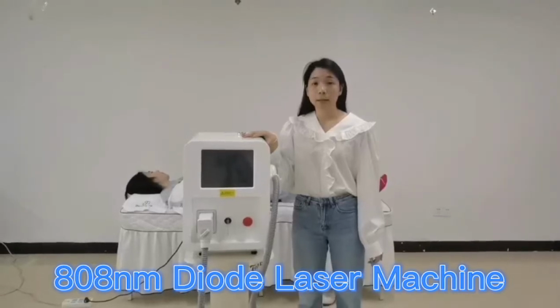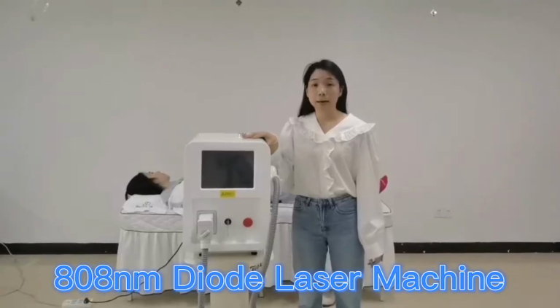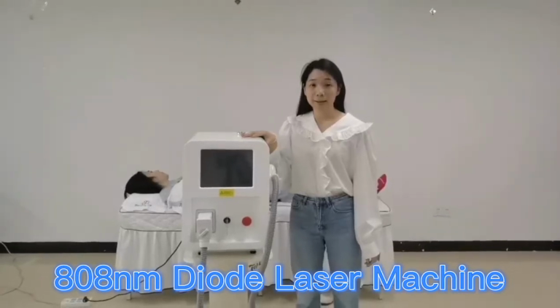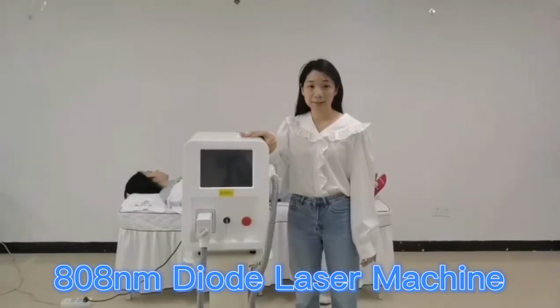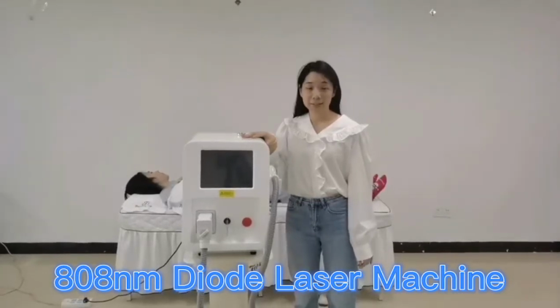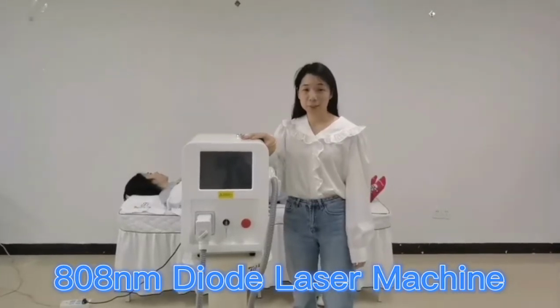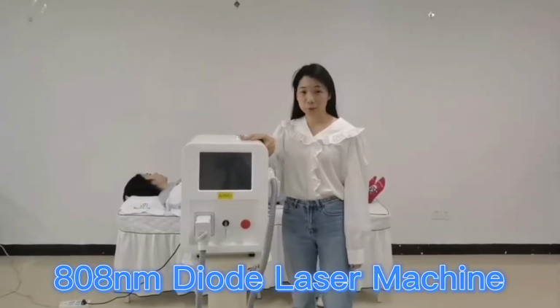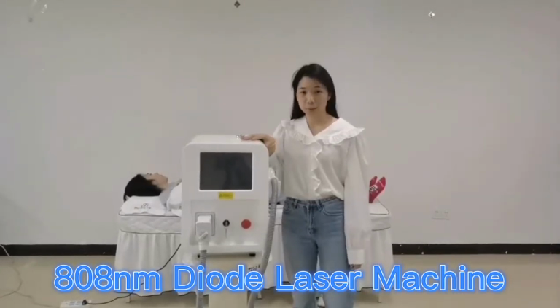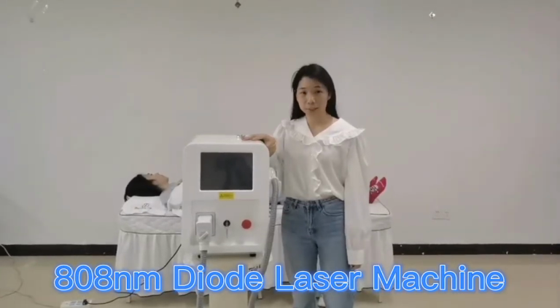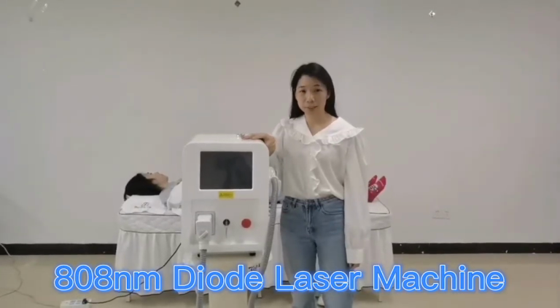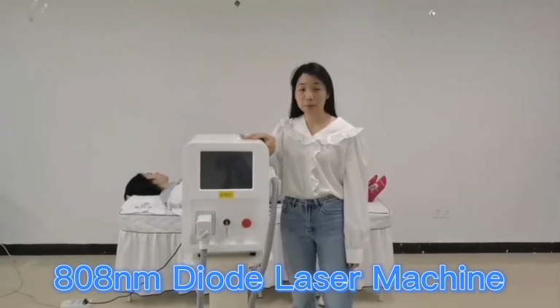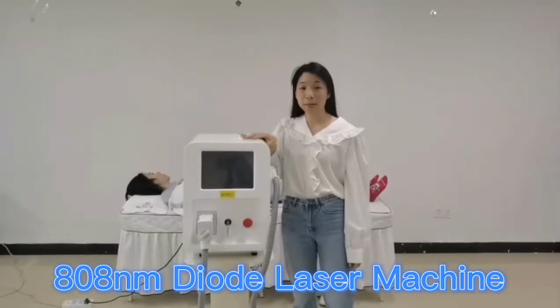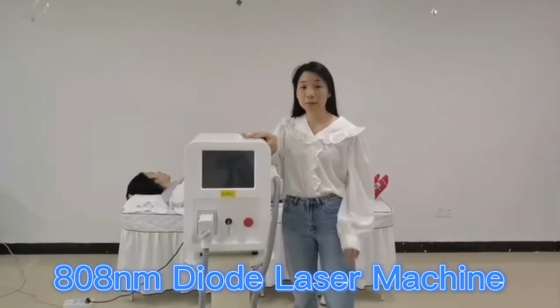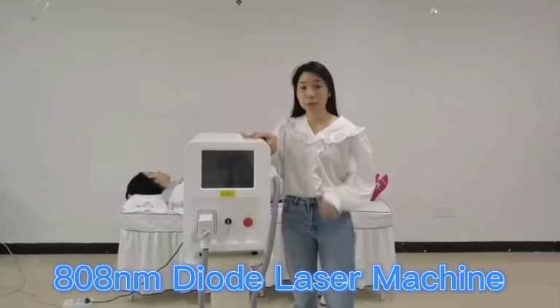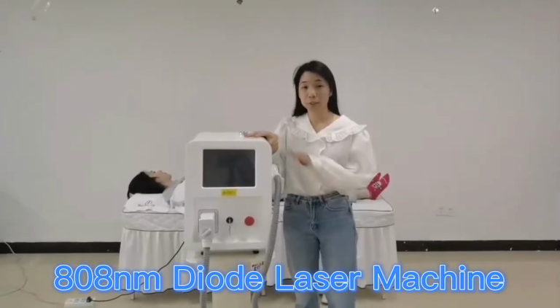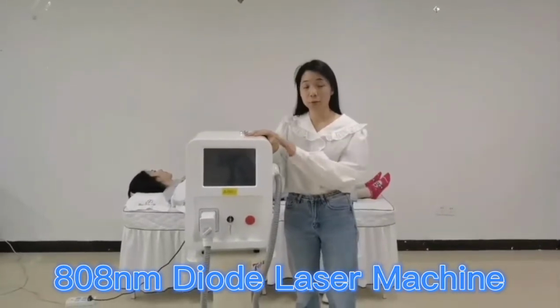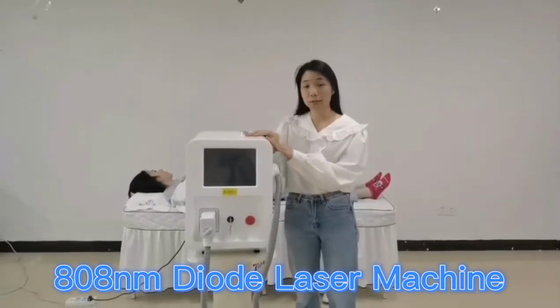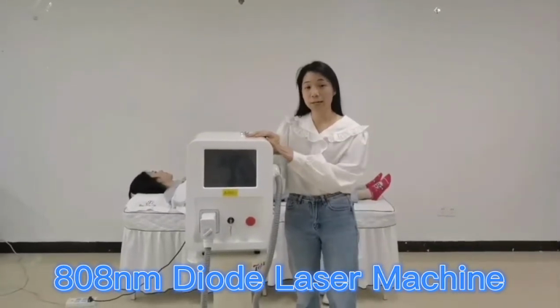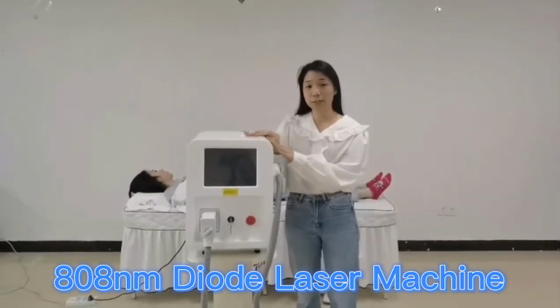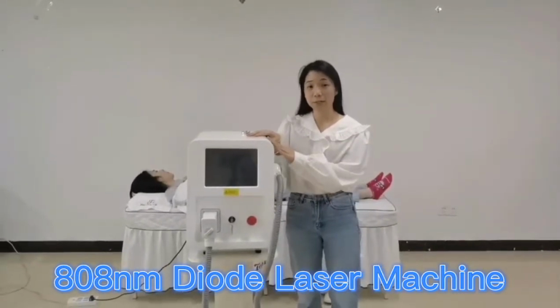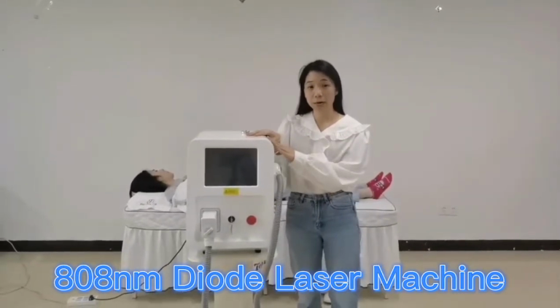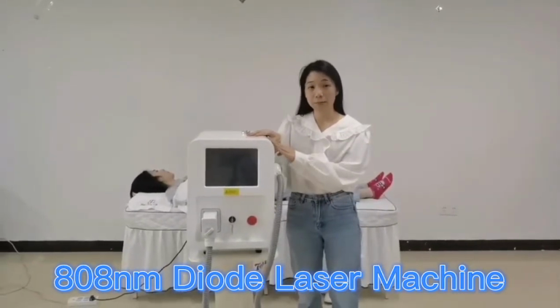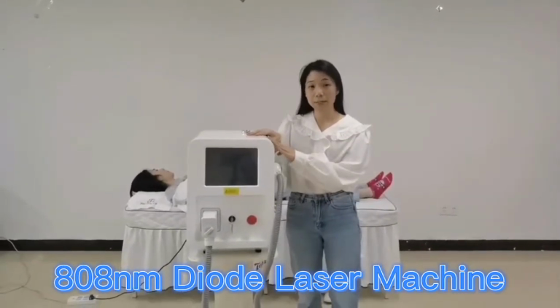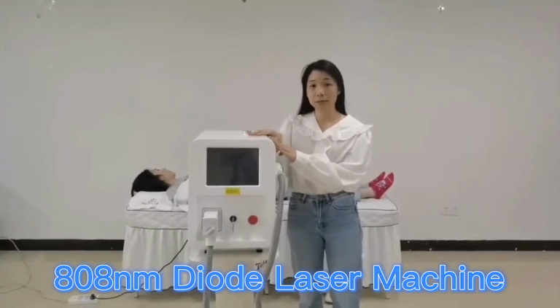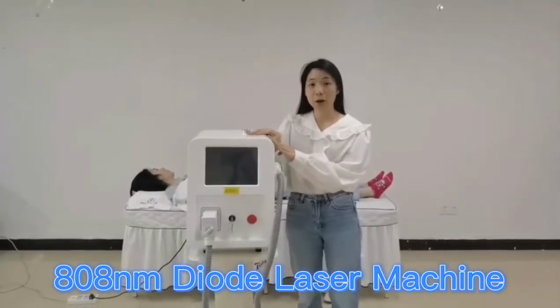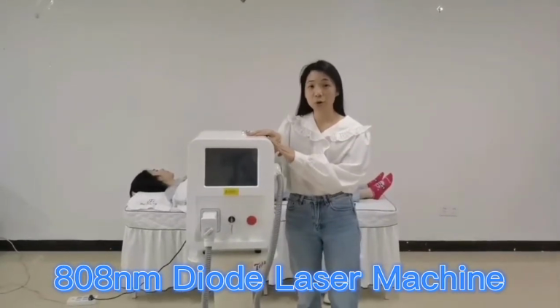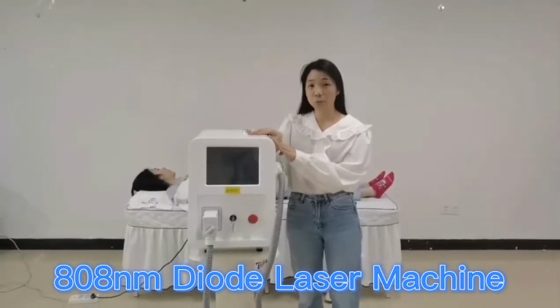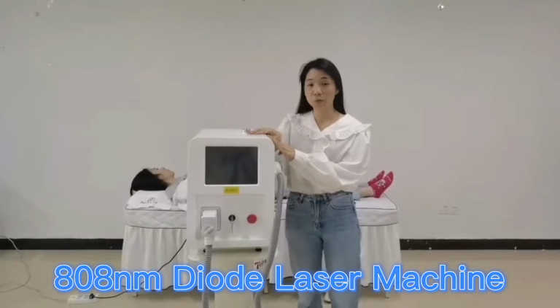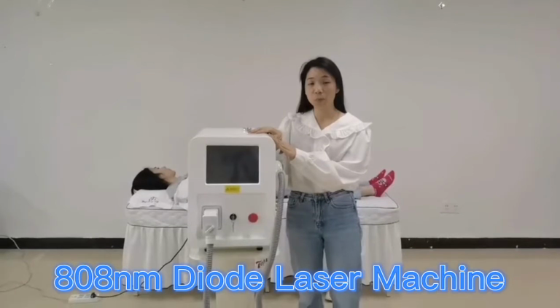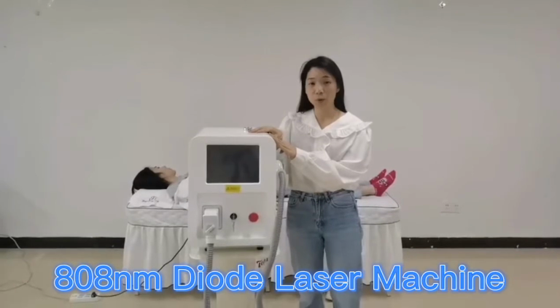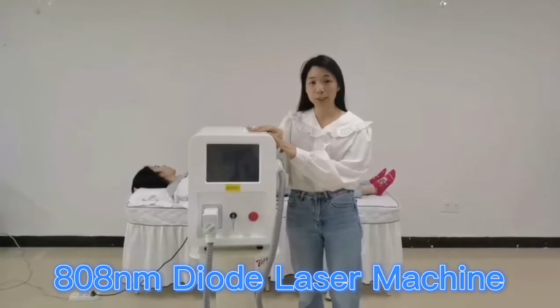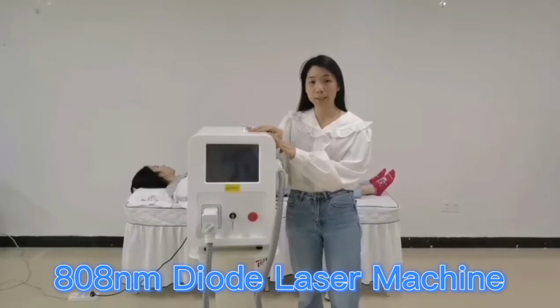Hi, this is Top80. Today I would like to introduce you guys the dial-raiser hand removal machine.